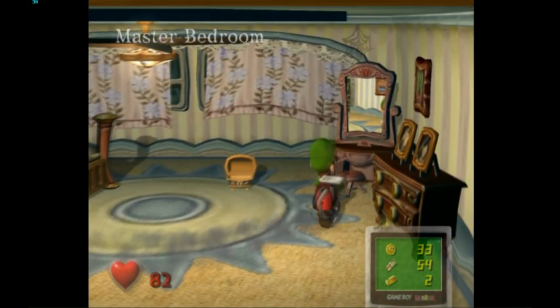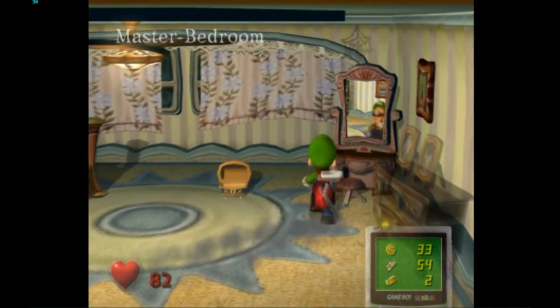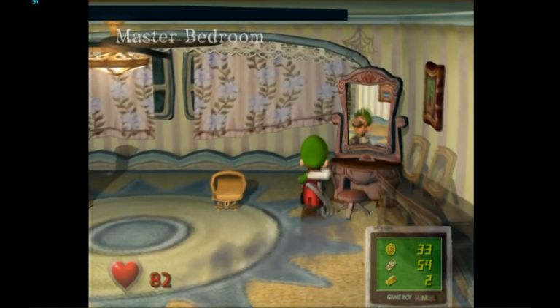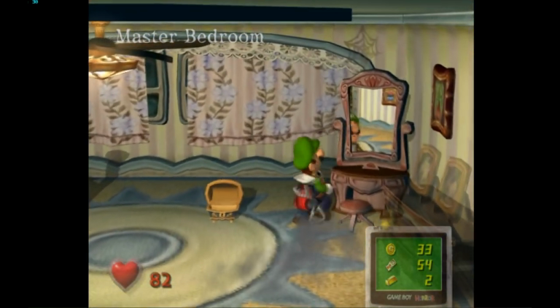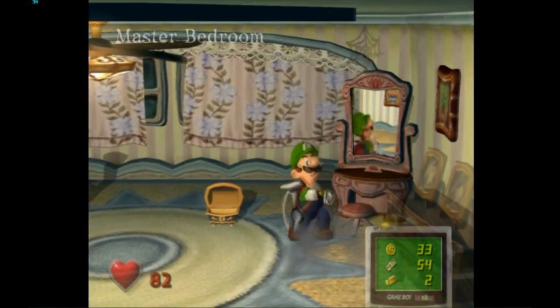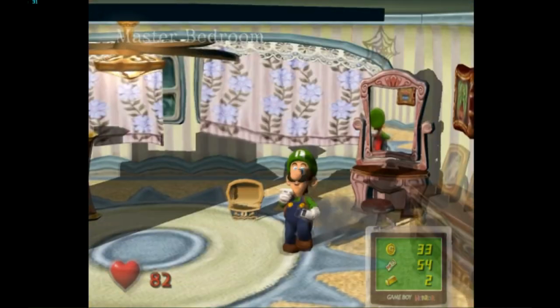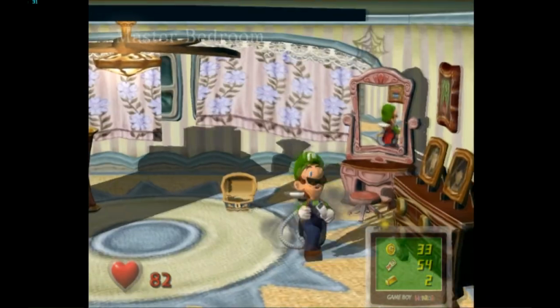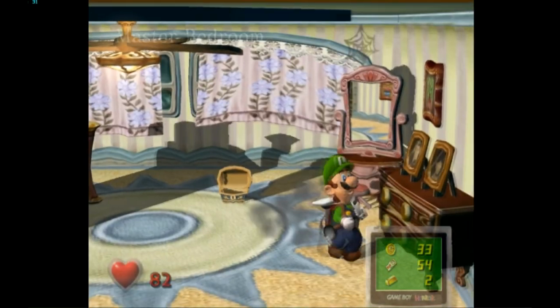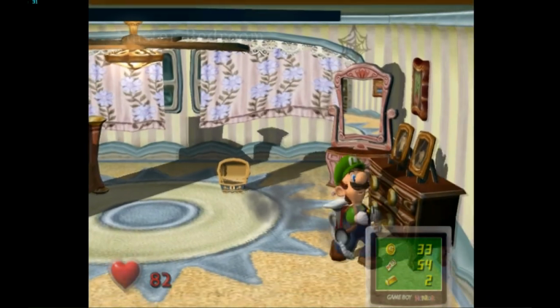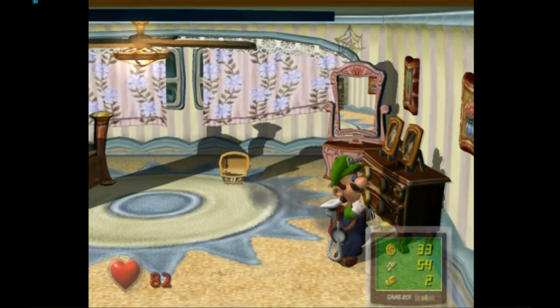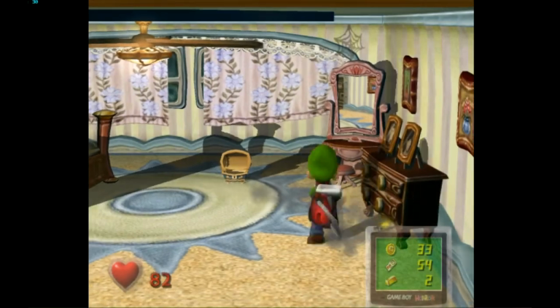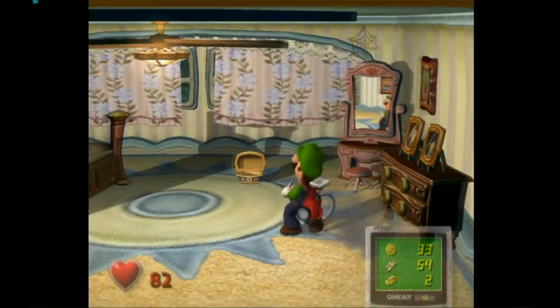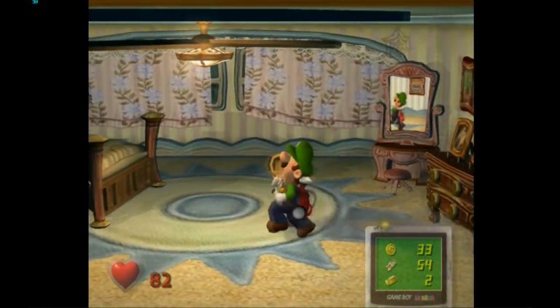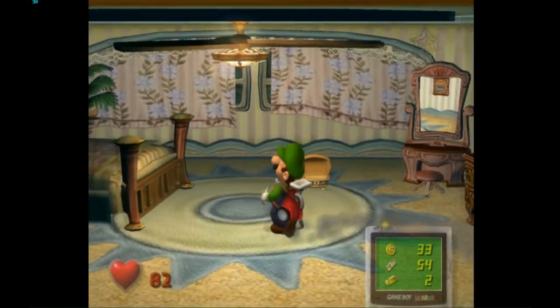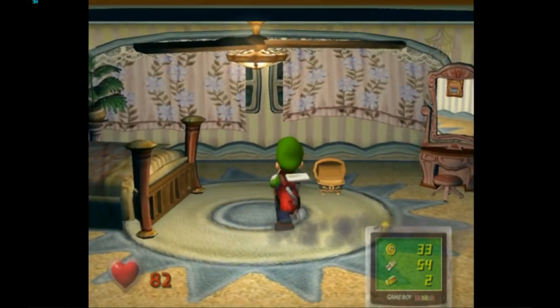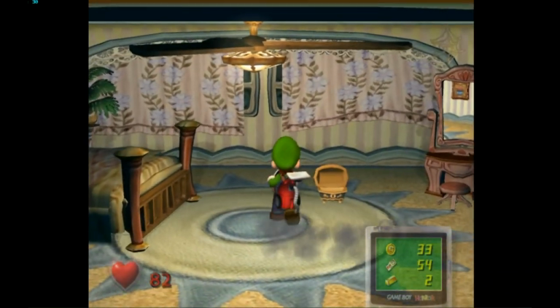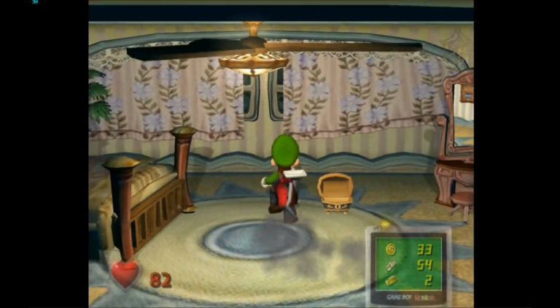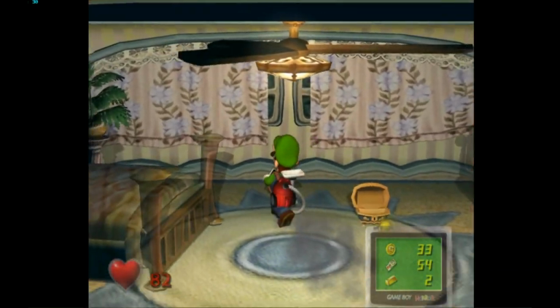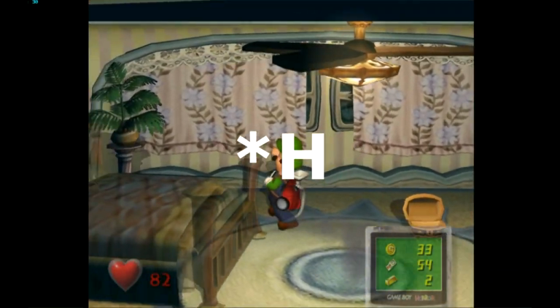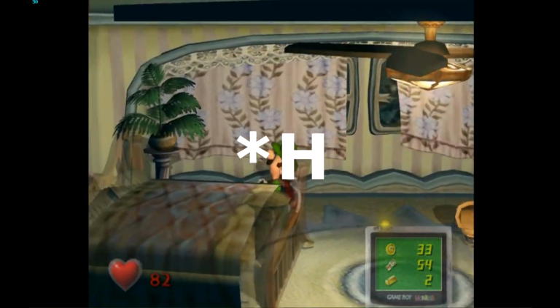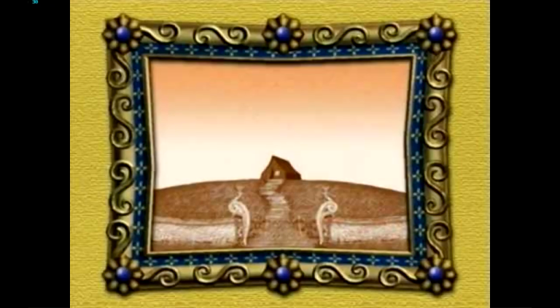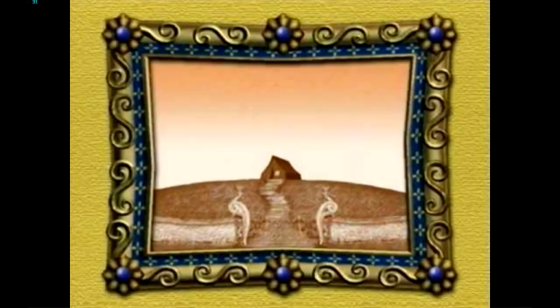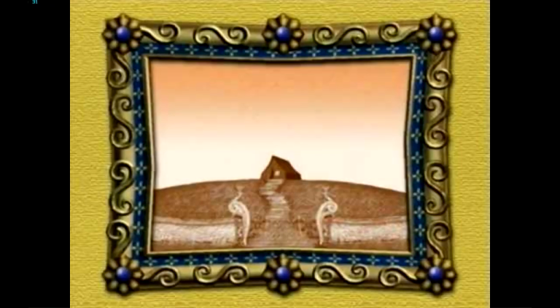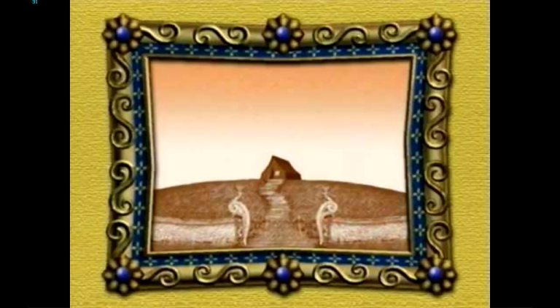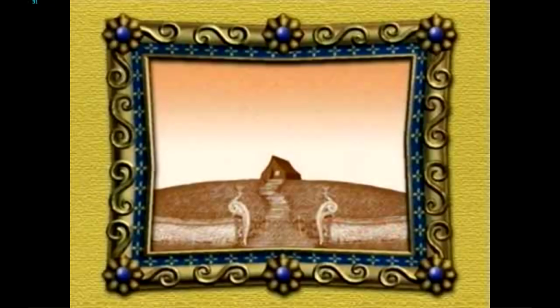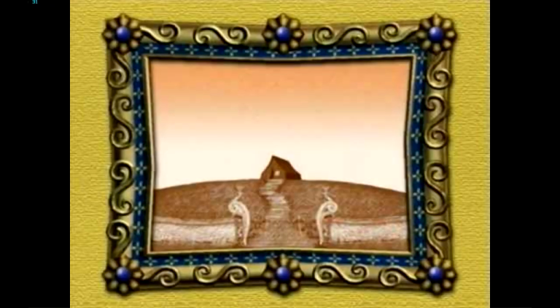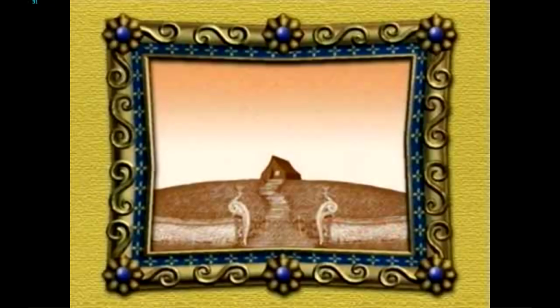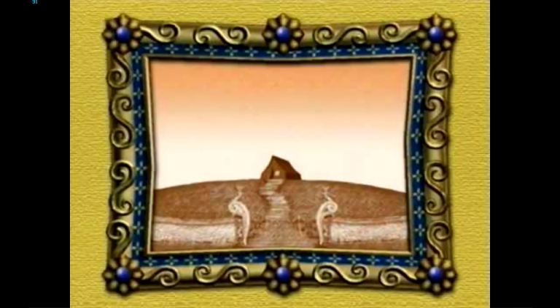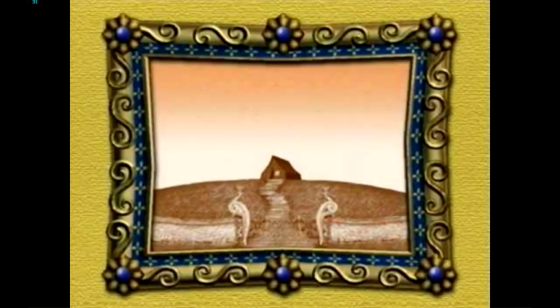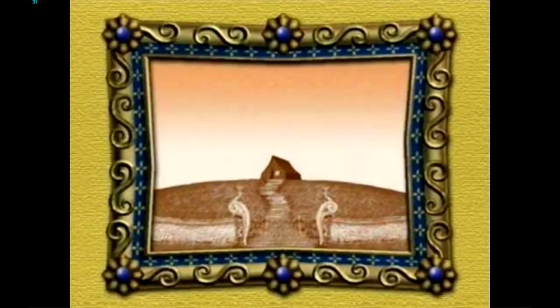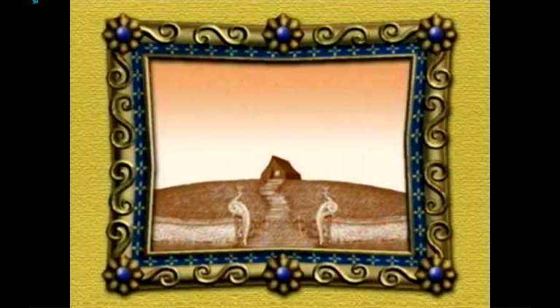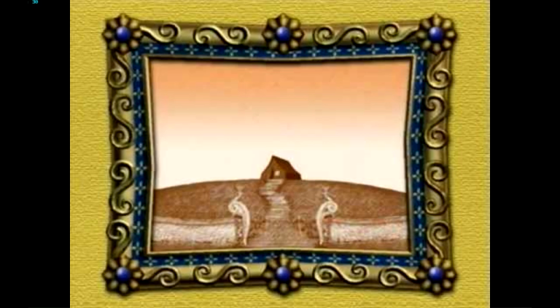Based on the amount of money you collect, you'll get a rating for your mansion. F is just a tent — I absolutely love this.